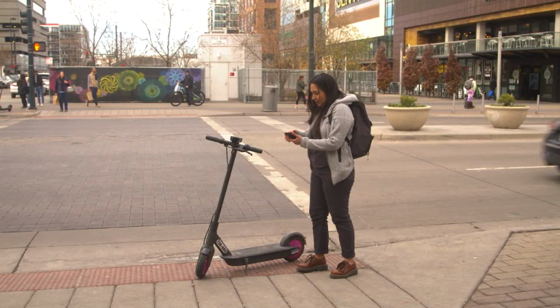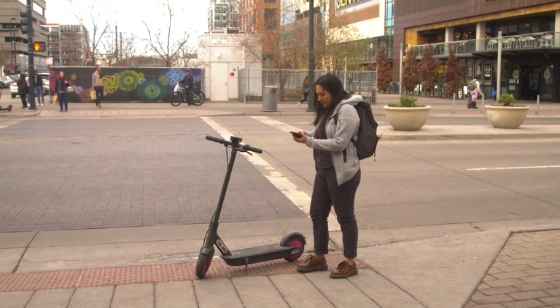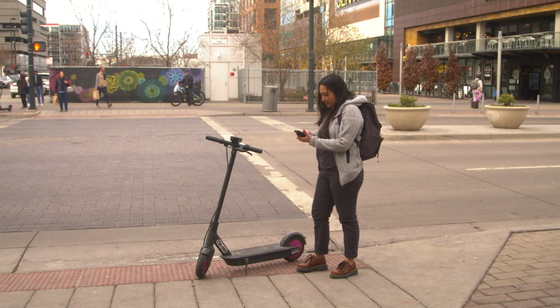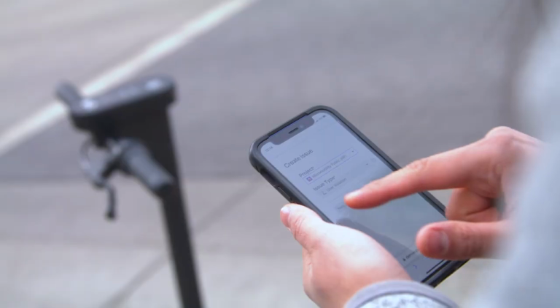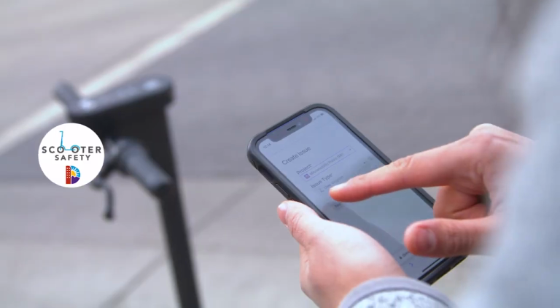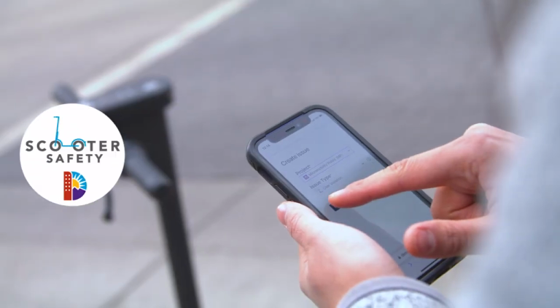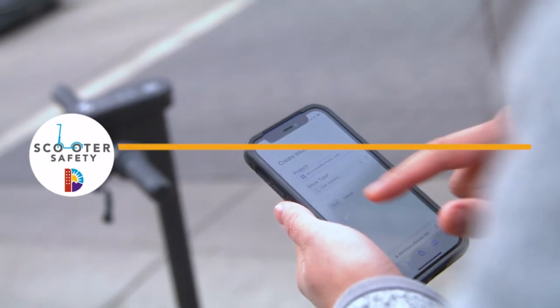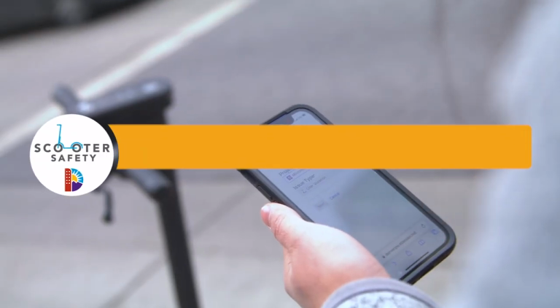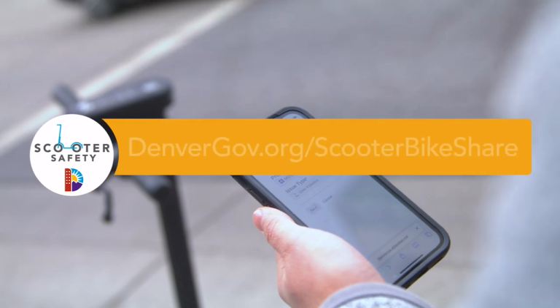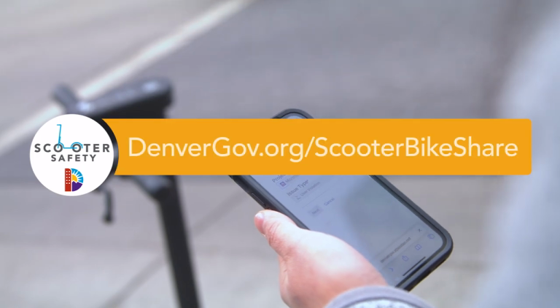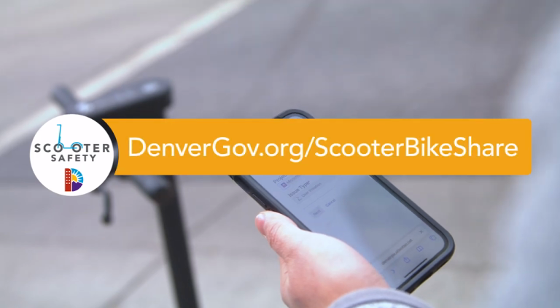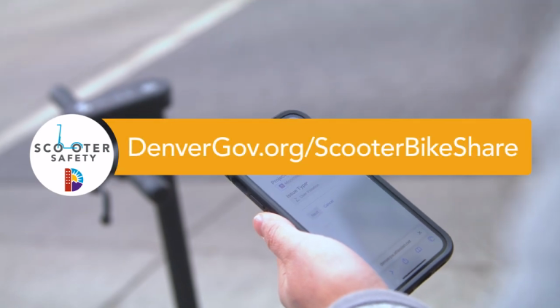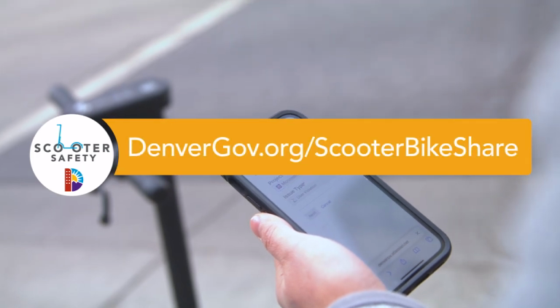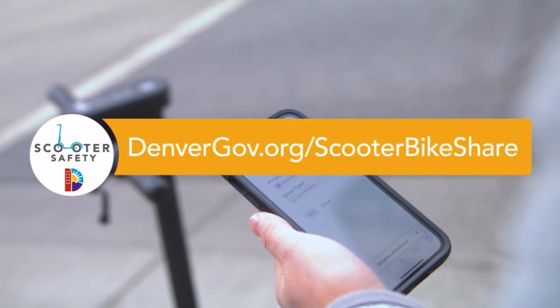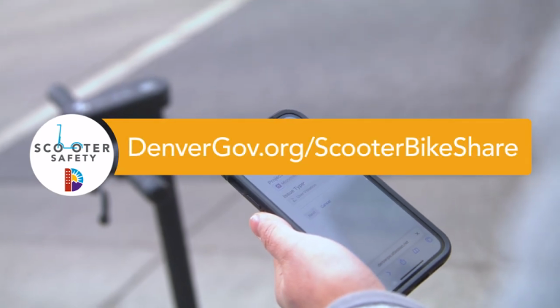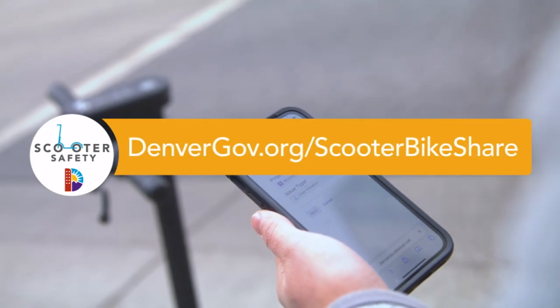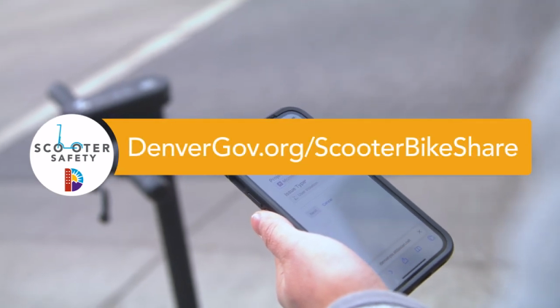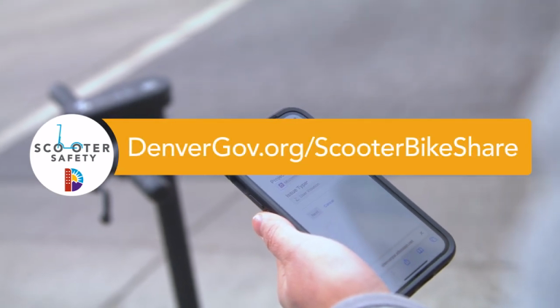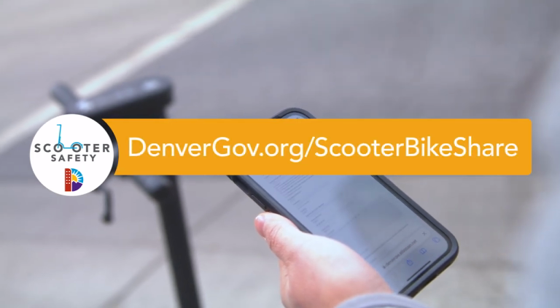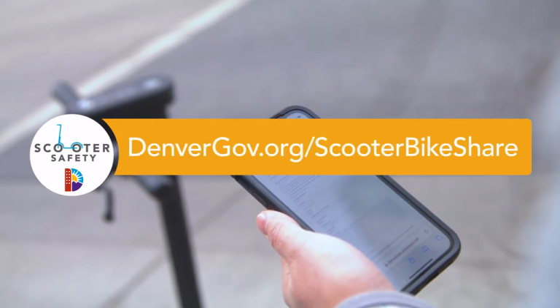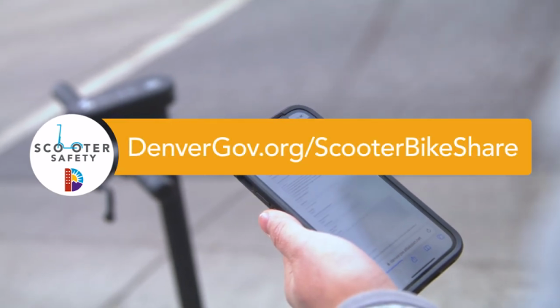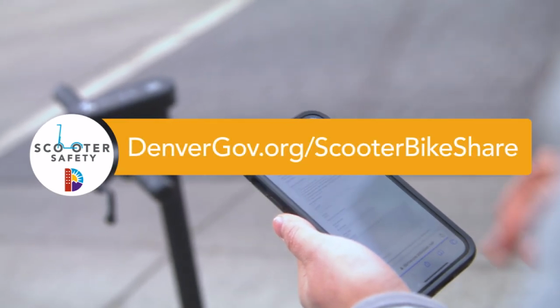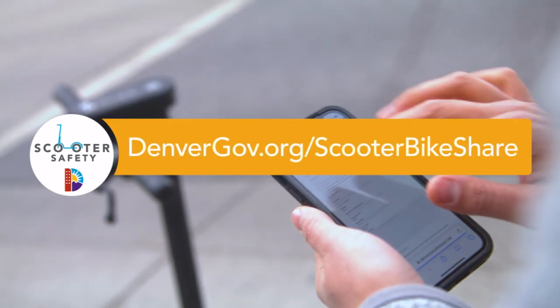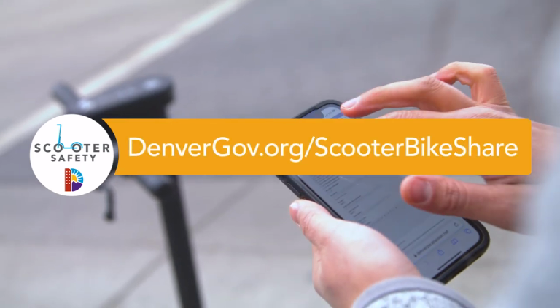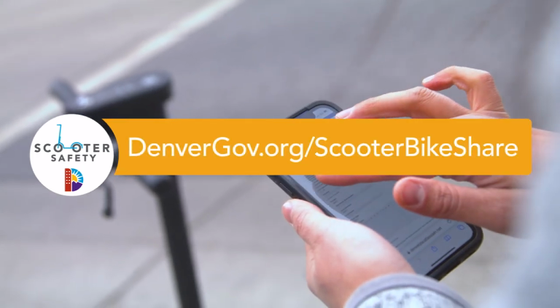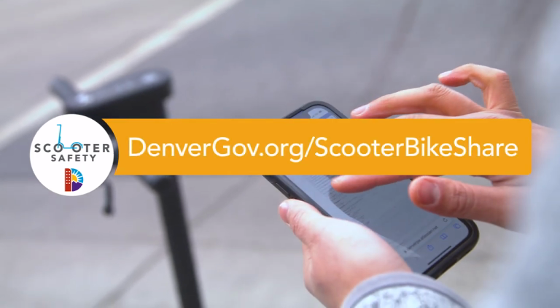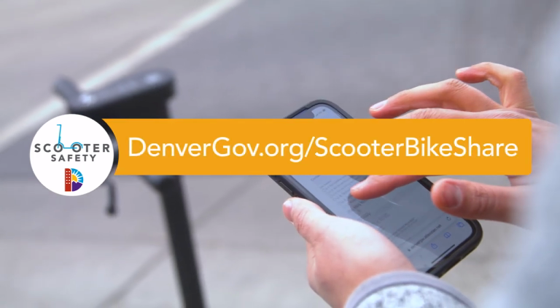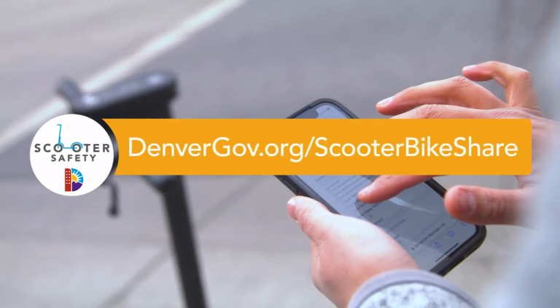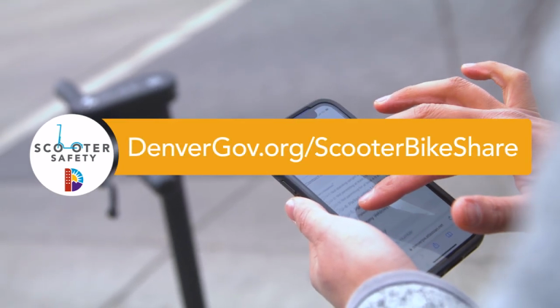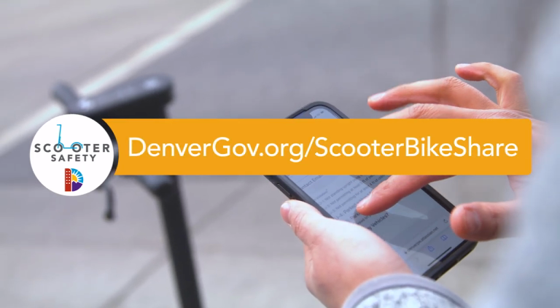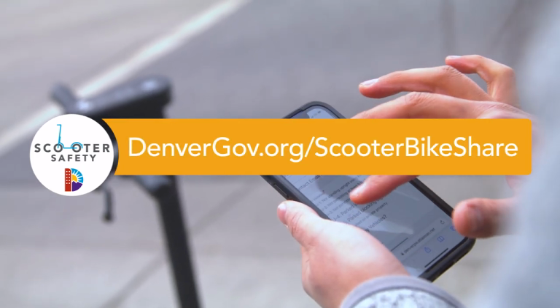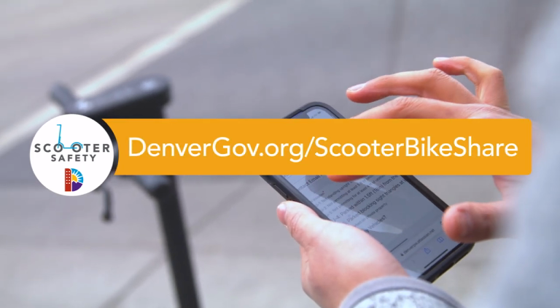You can go to the website to report it: denvergov.org/scooterbikeShare.